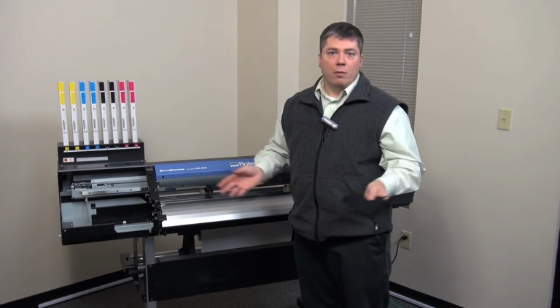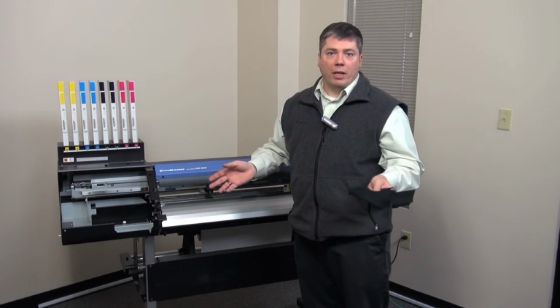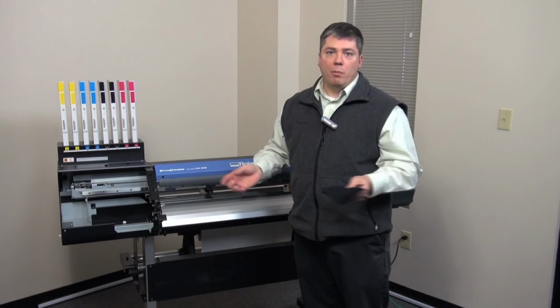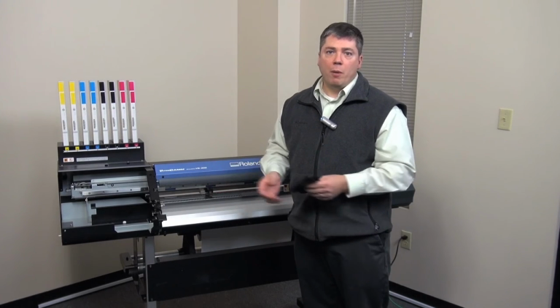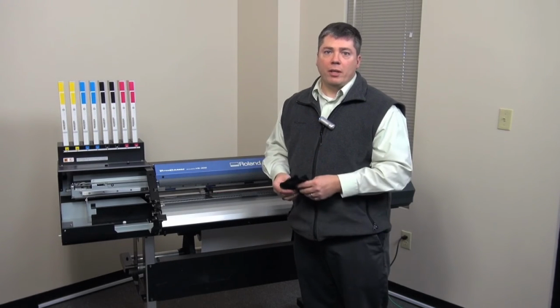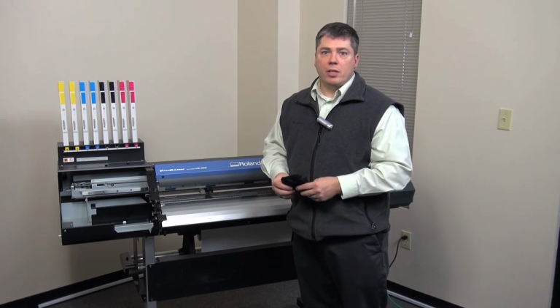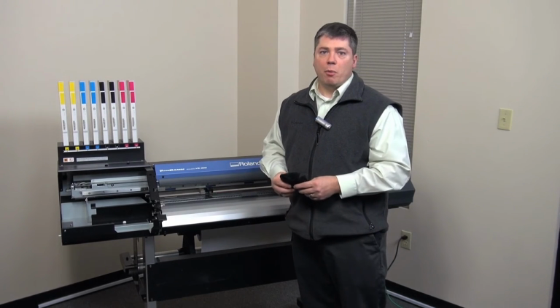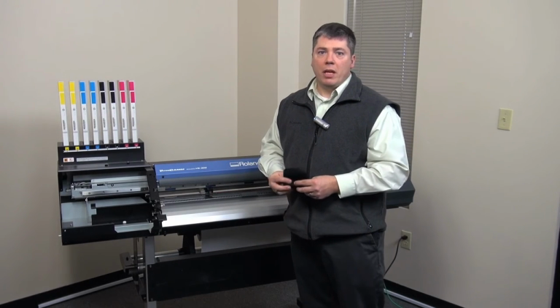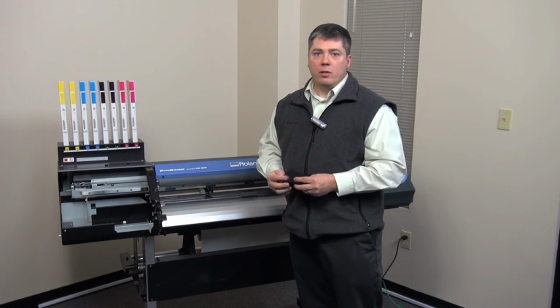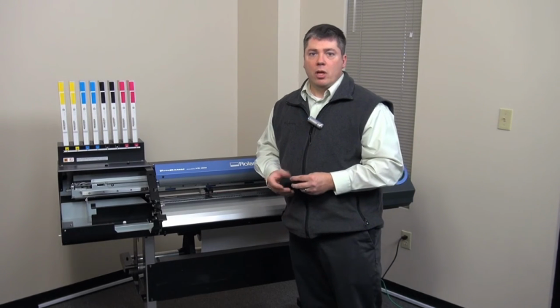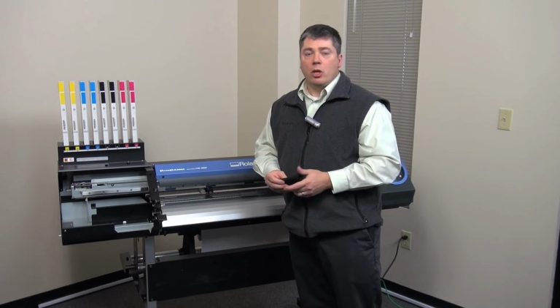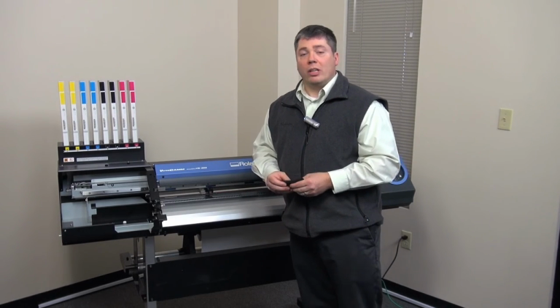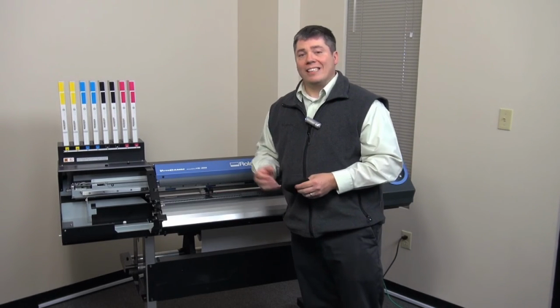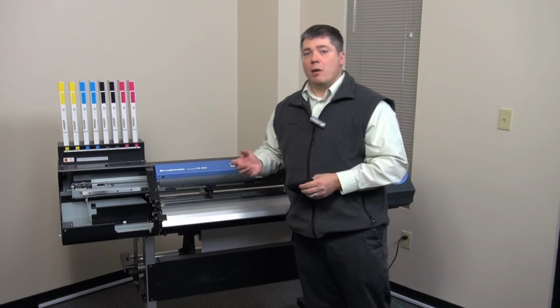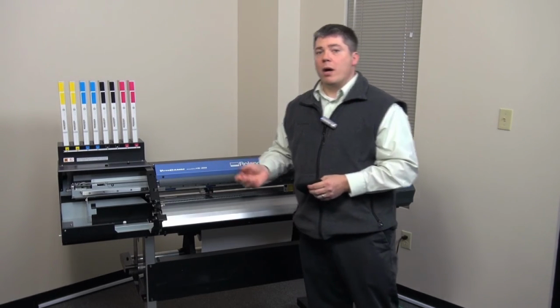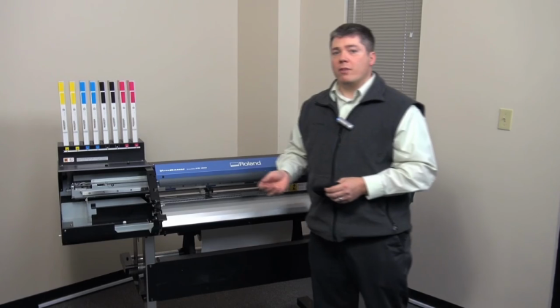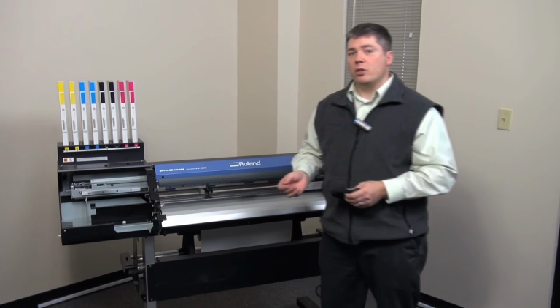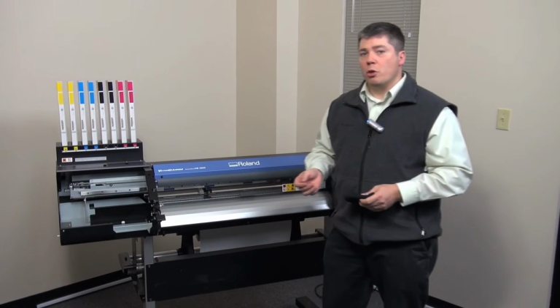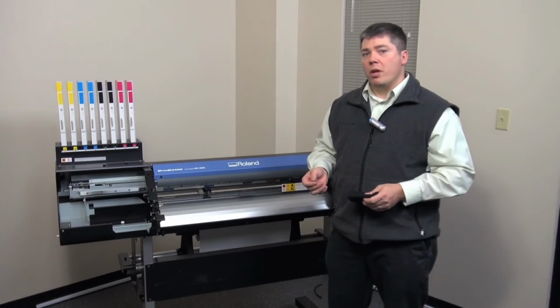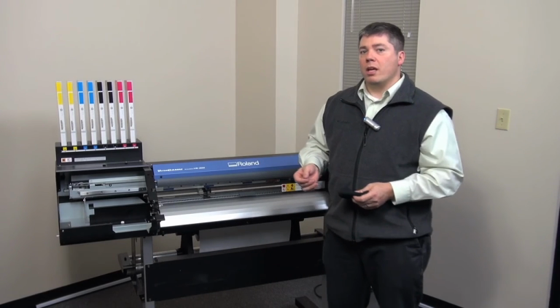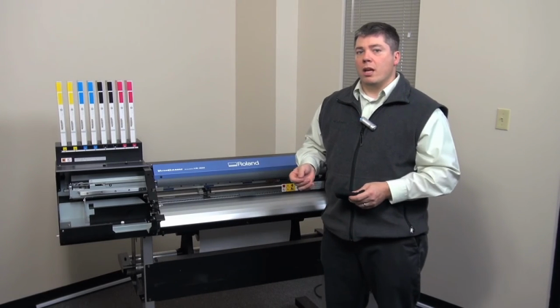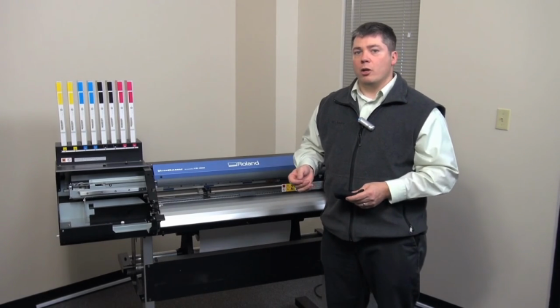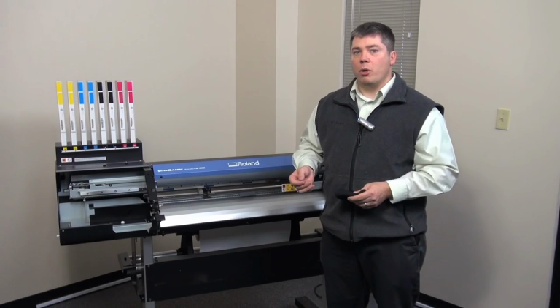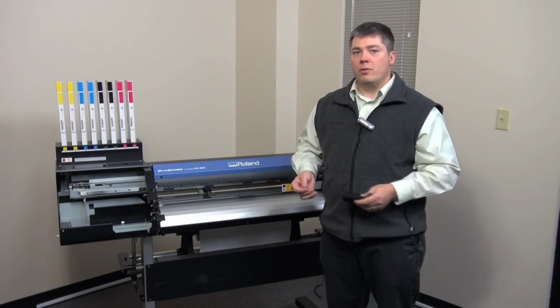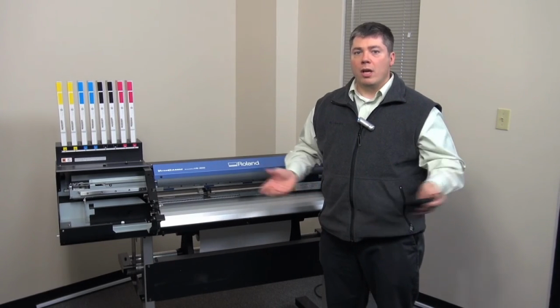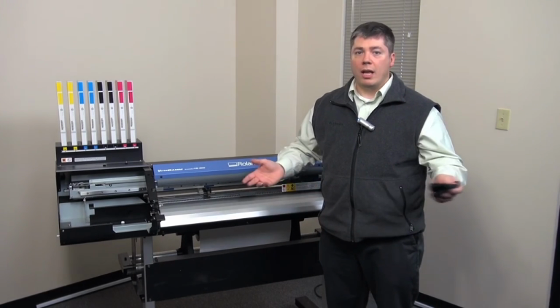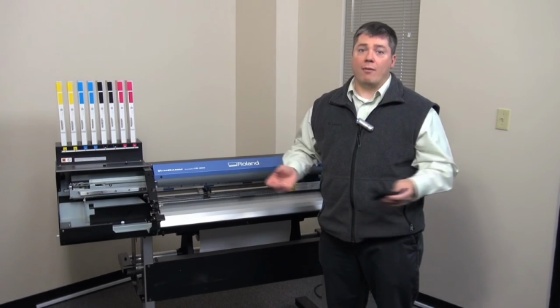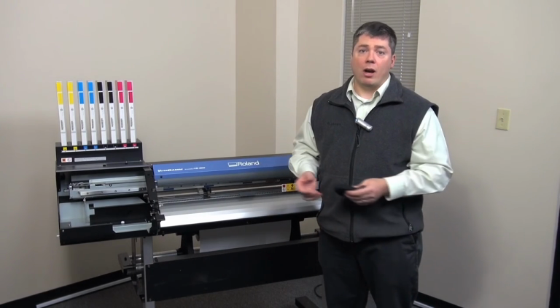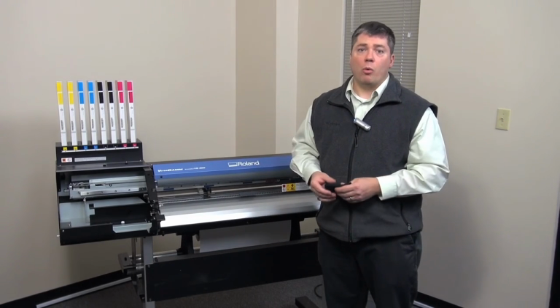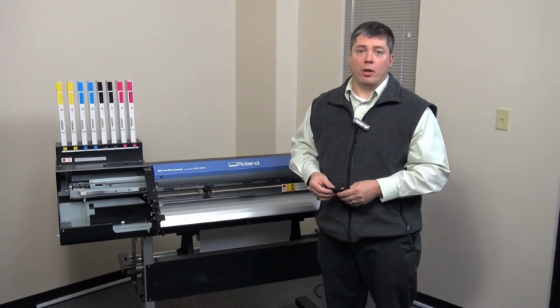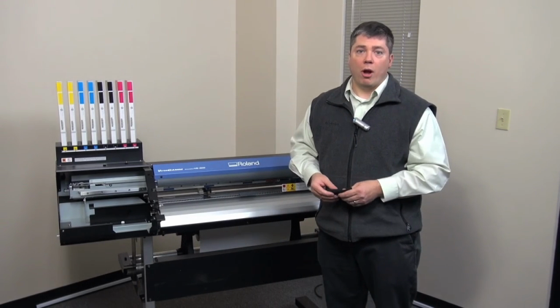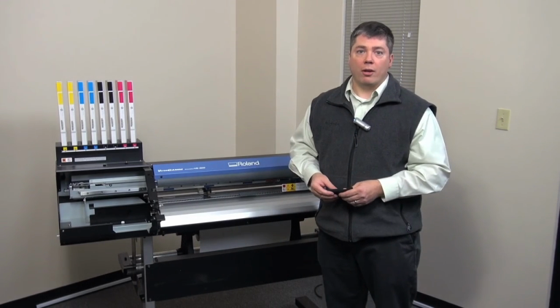By keeping up on this type of maintenance, you'll lessen the amount of dust or debris that can get onto your prints and have a higher quality product.